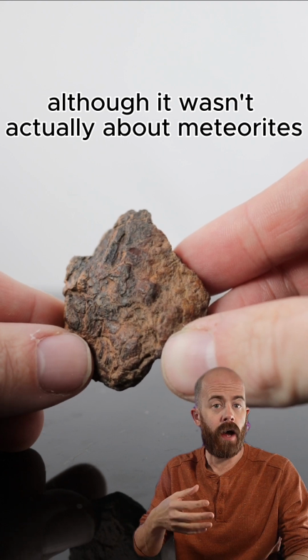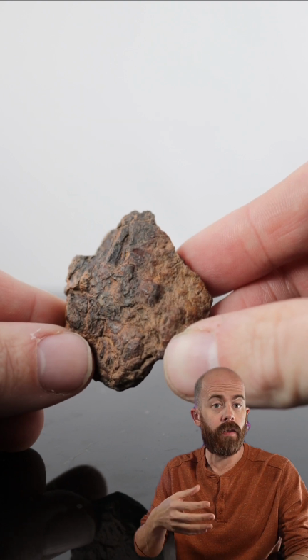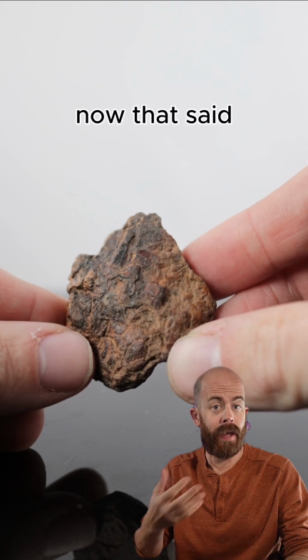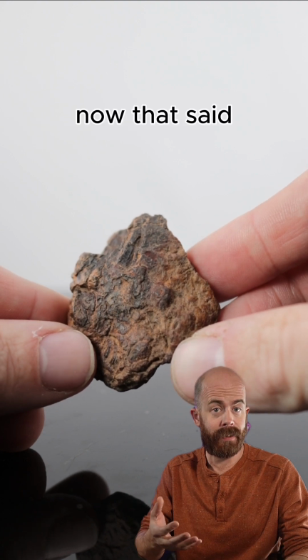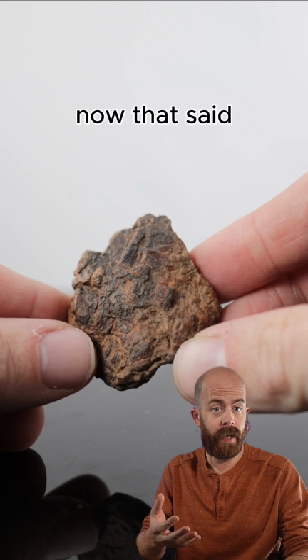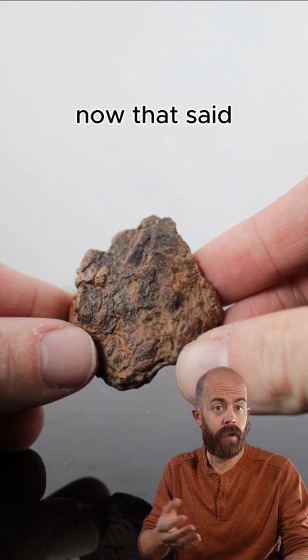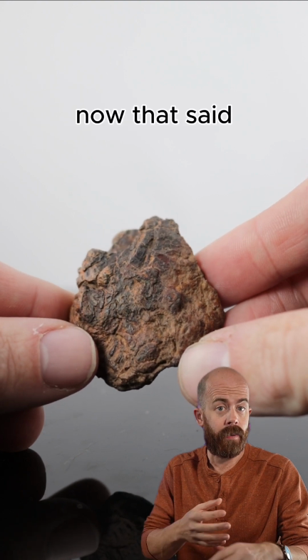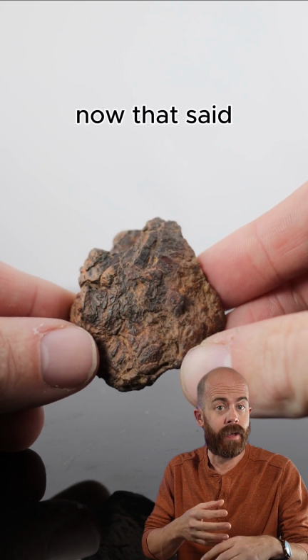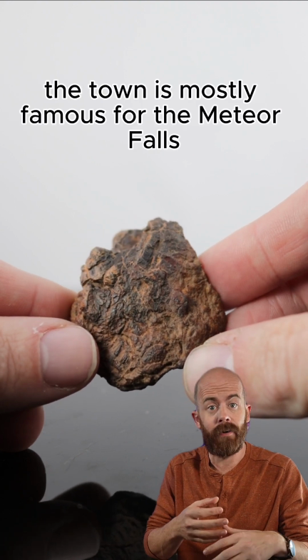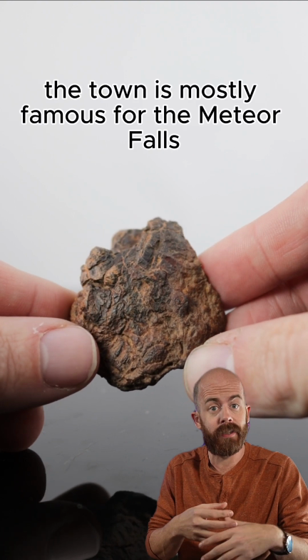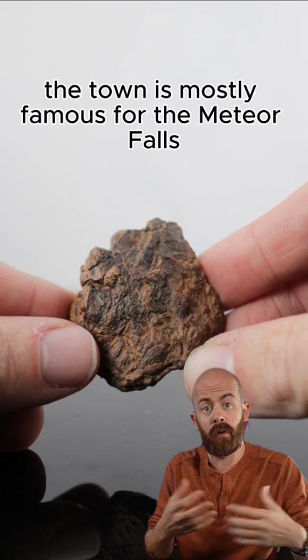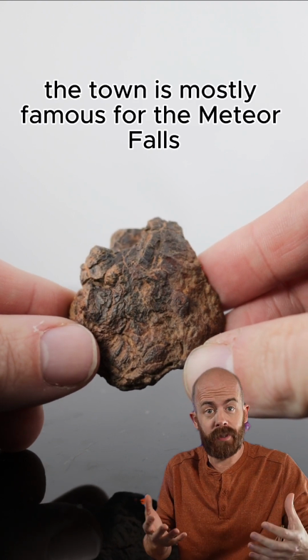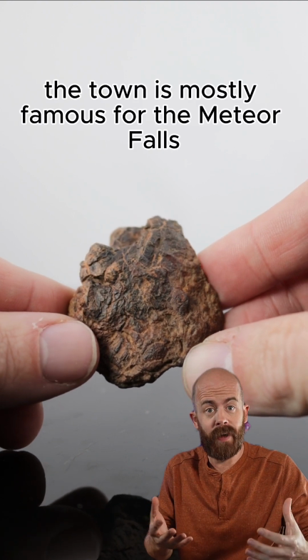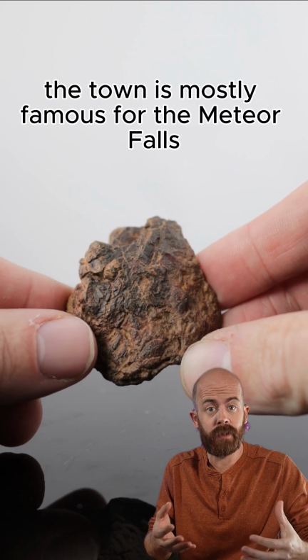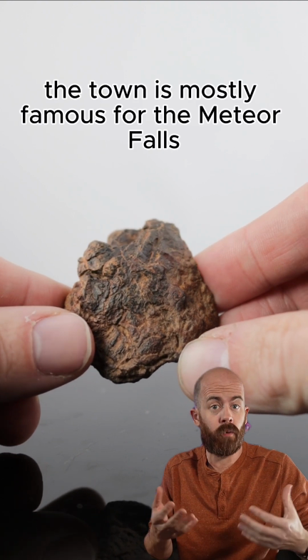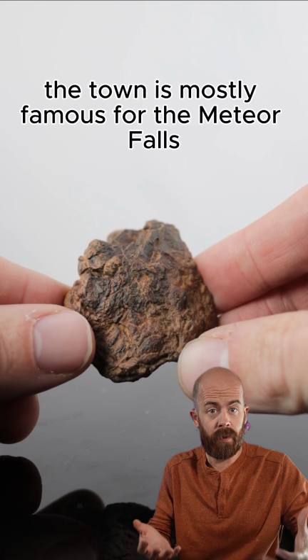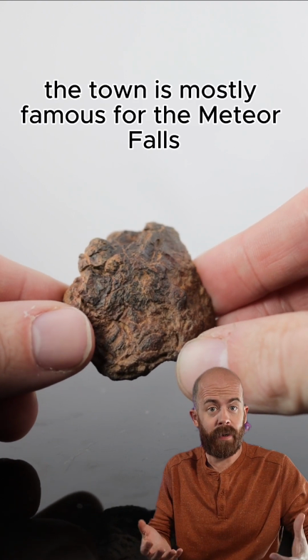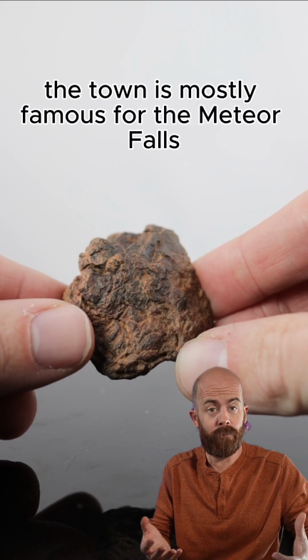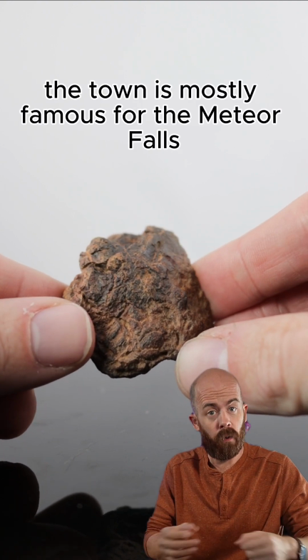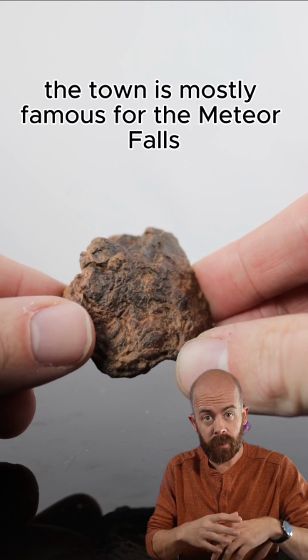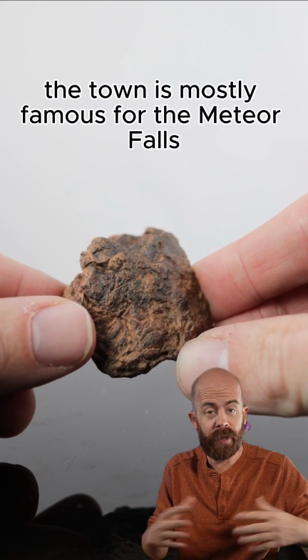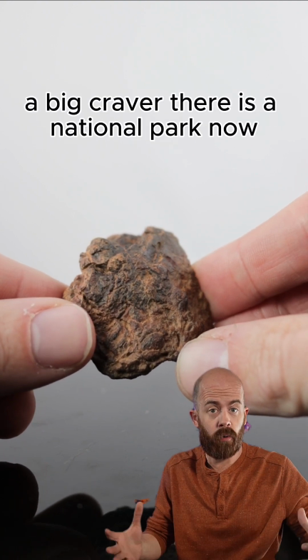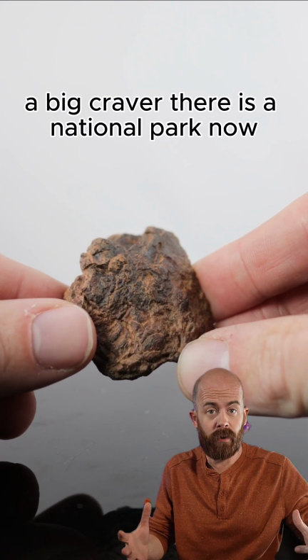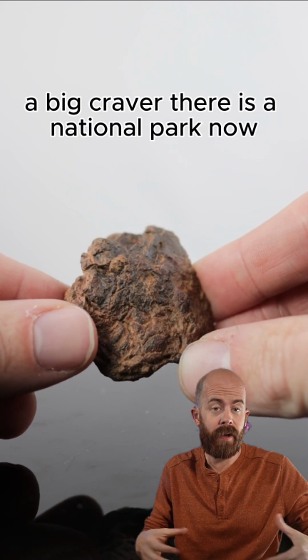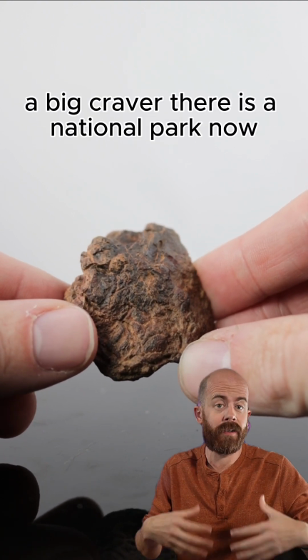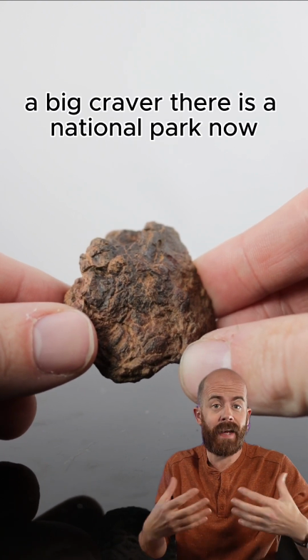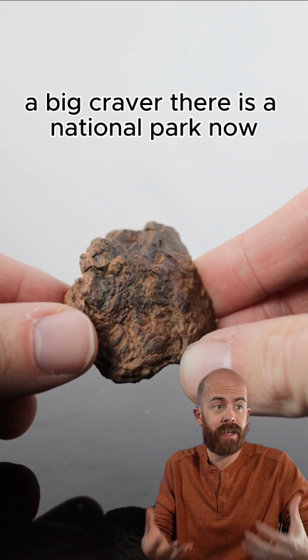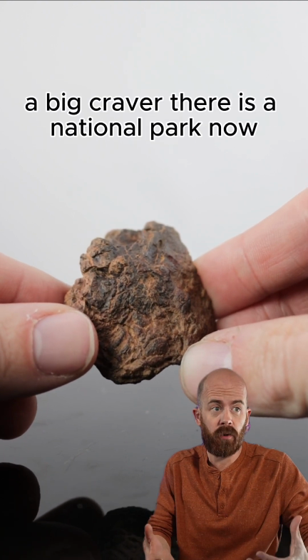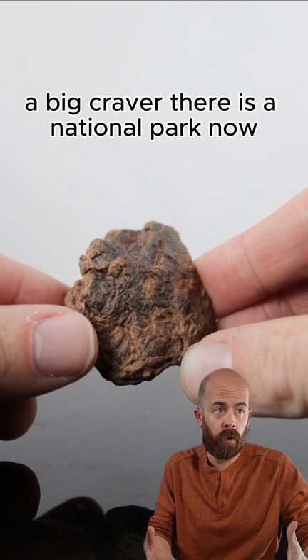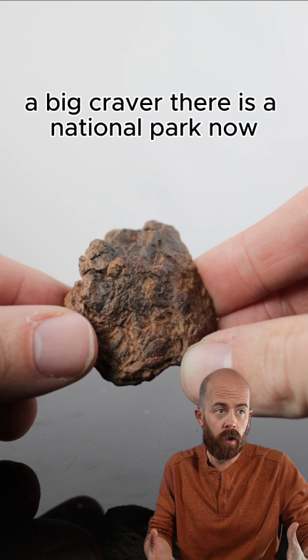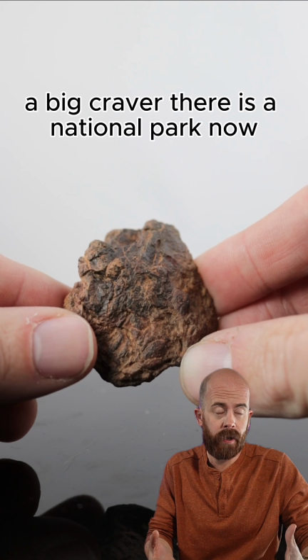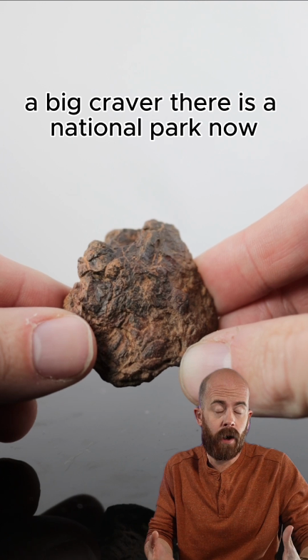Now, that said, the town is mostly famous for the meteorite fall. There's a big crater there, and it's a national park now.